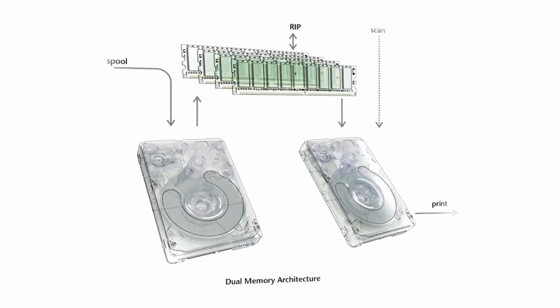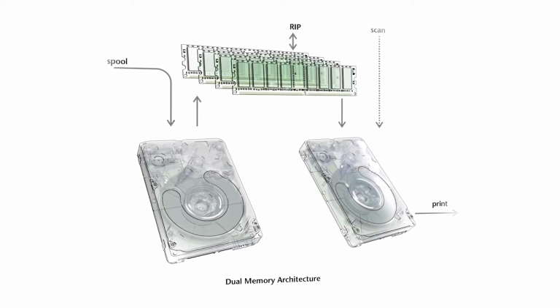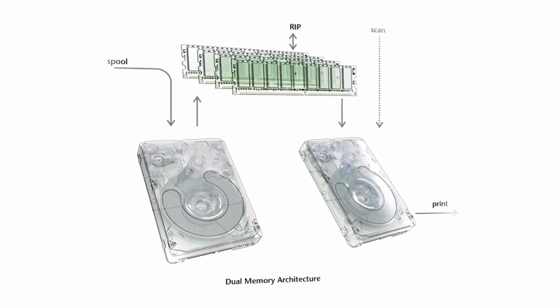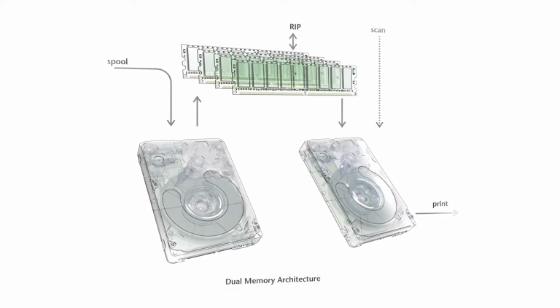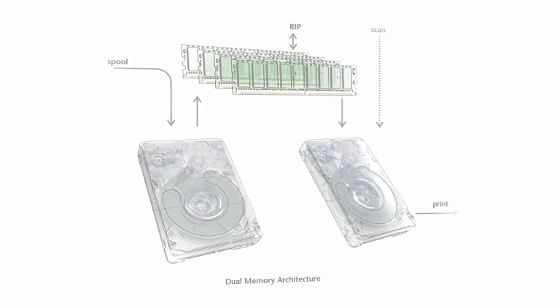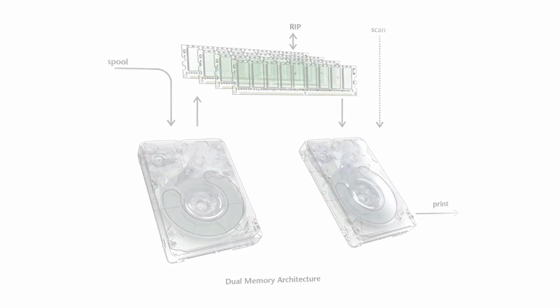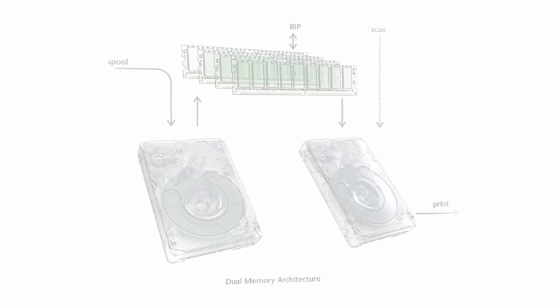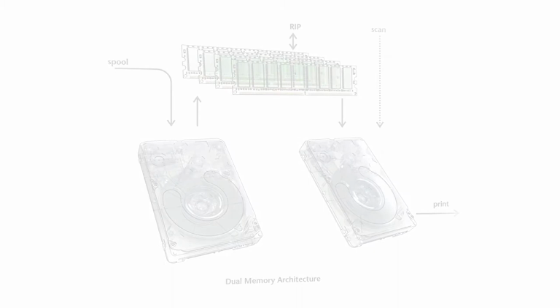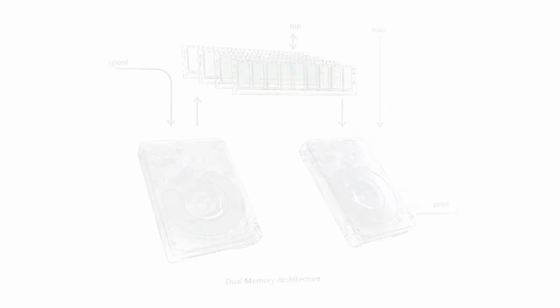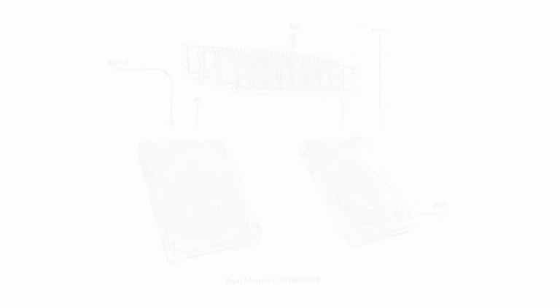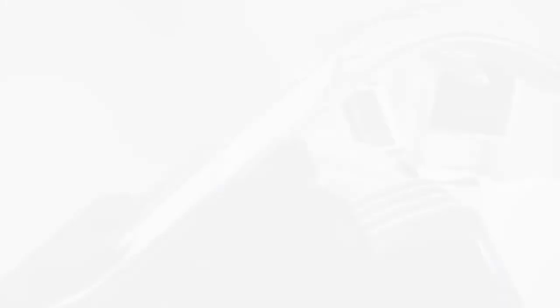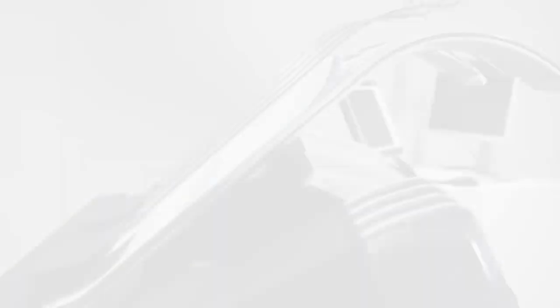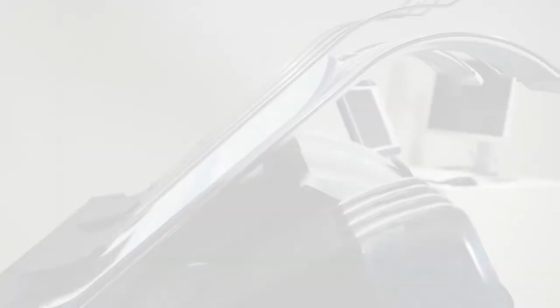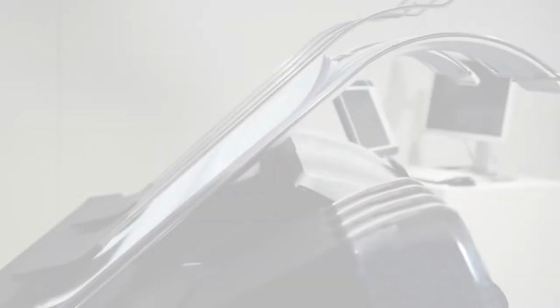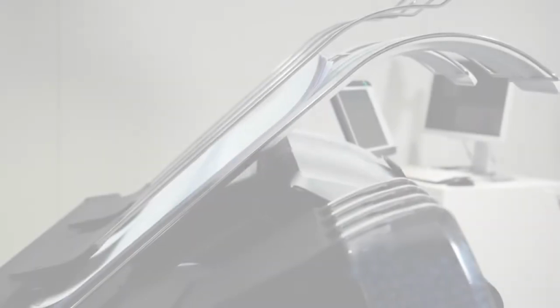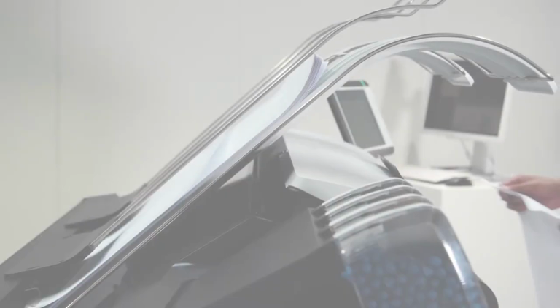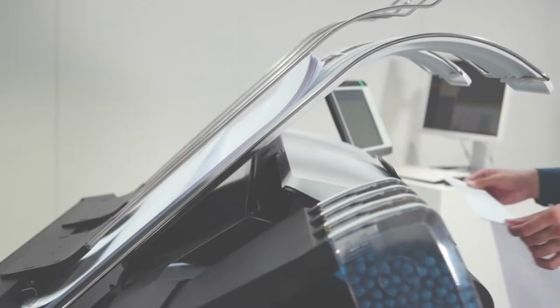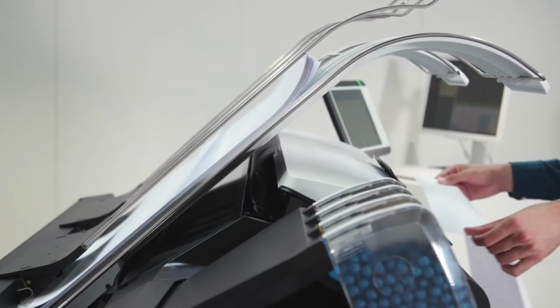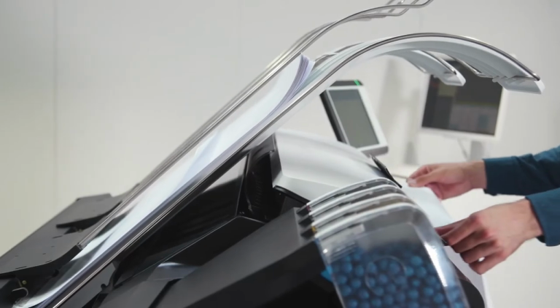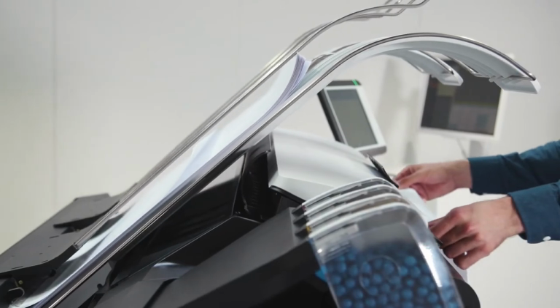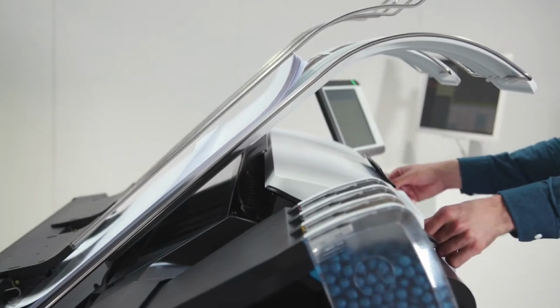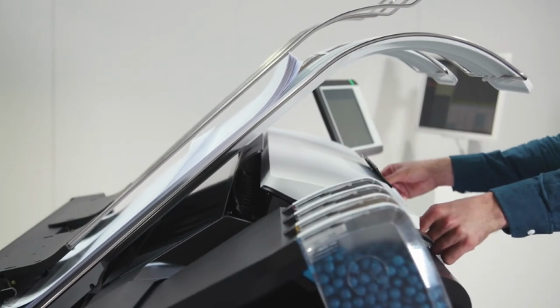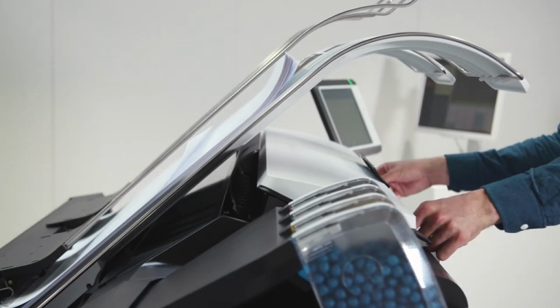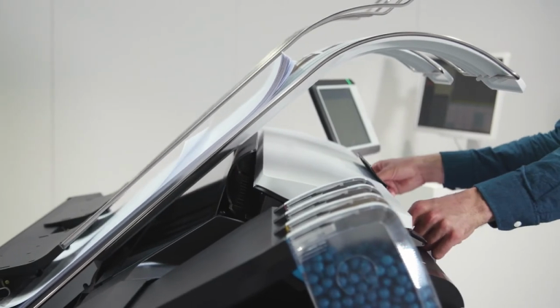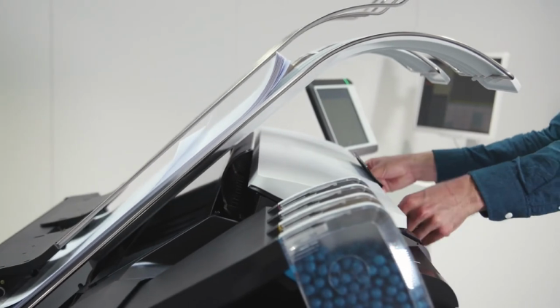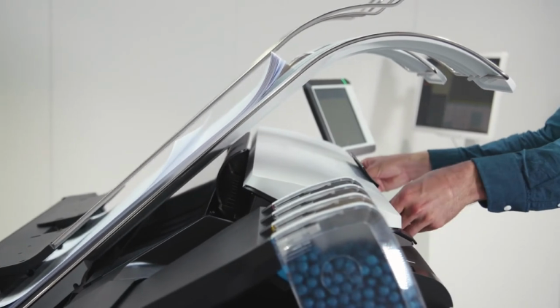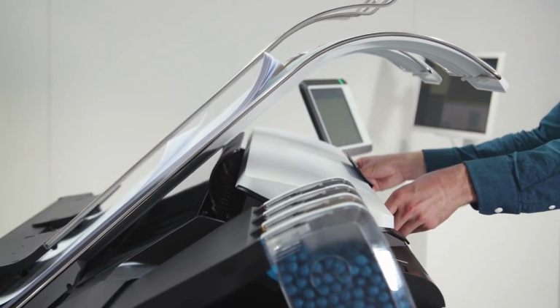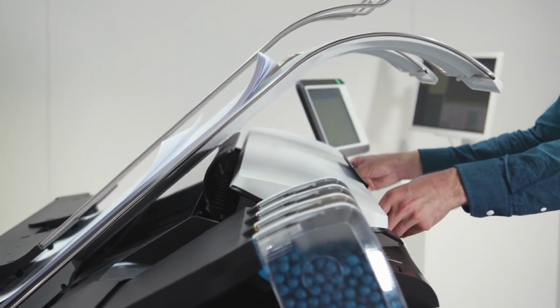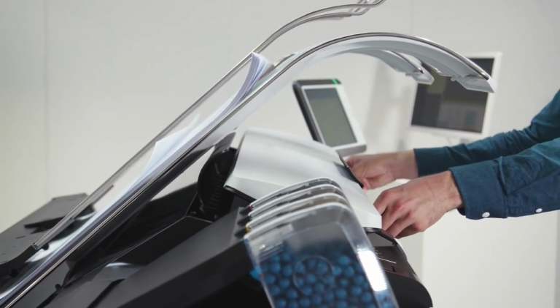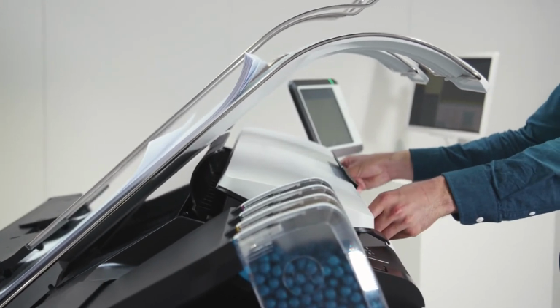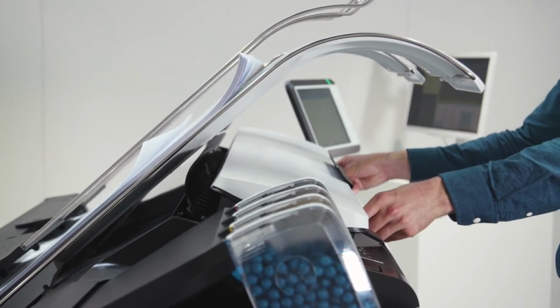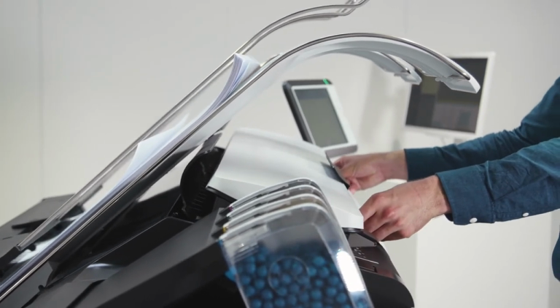The printer is capable of handling peak volumes when the pressure is on and supports productive multitasking.